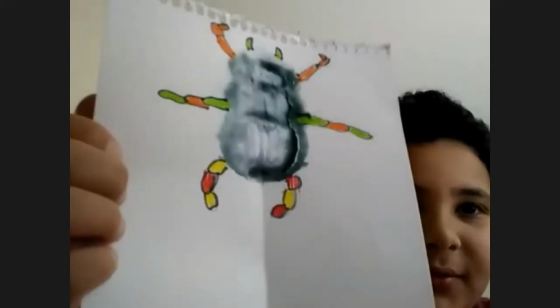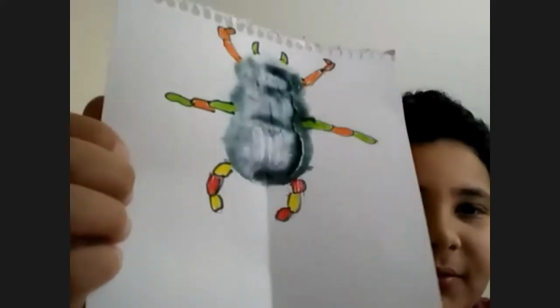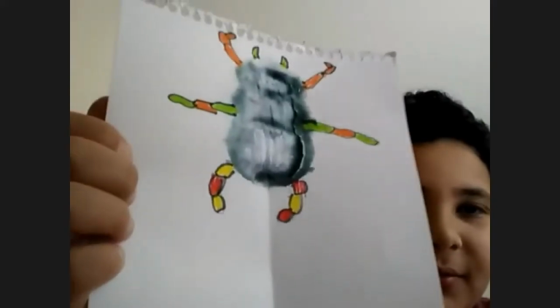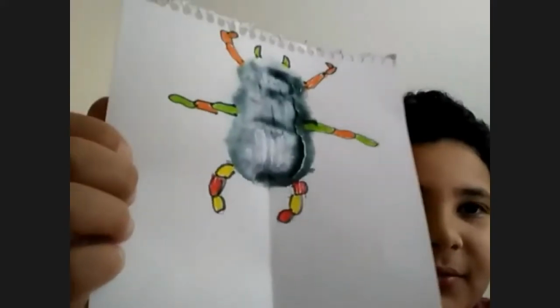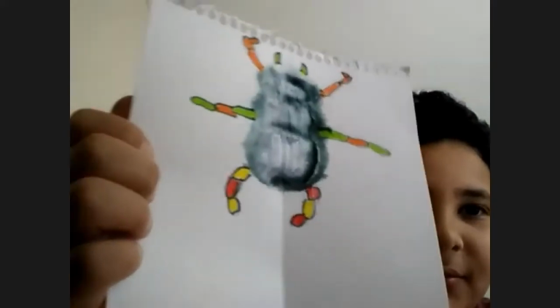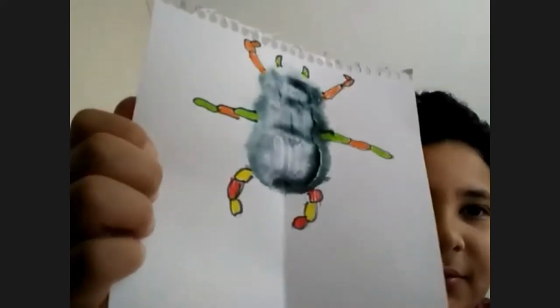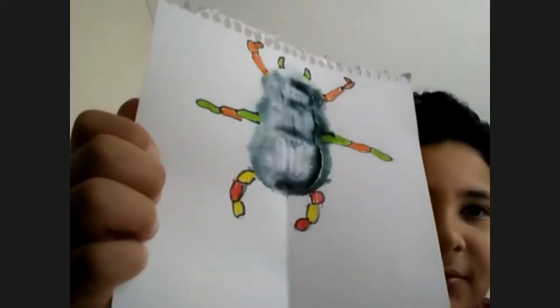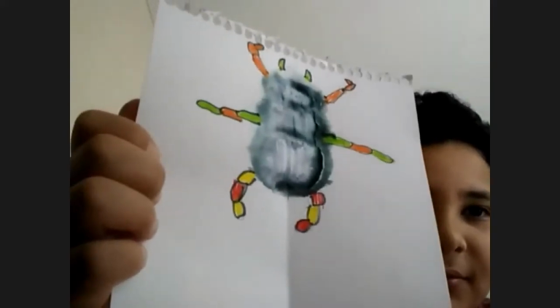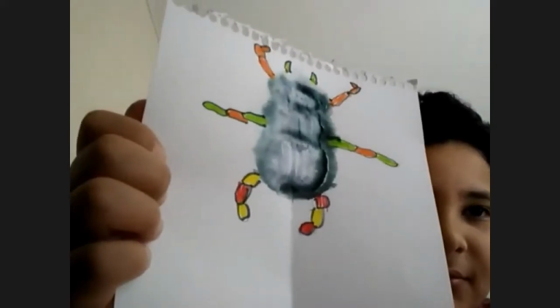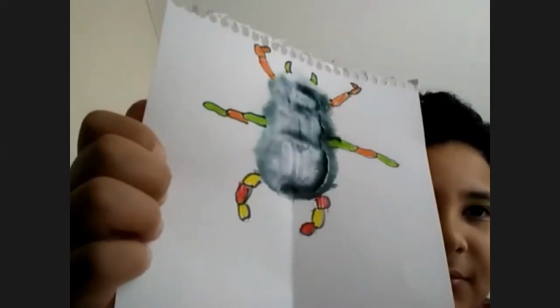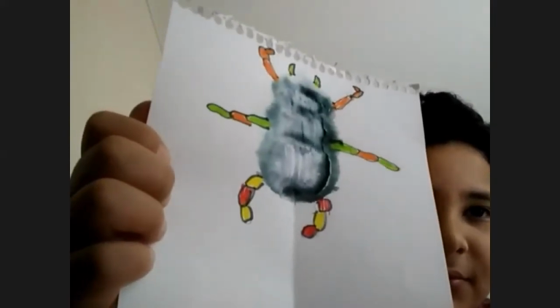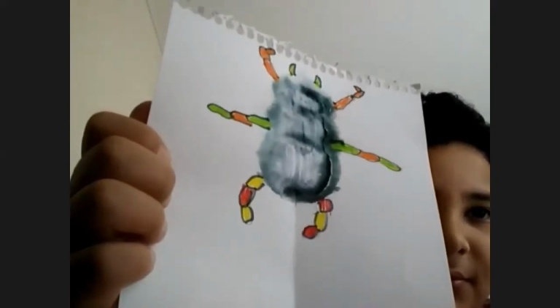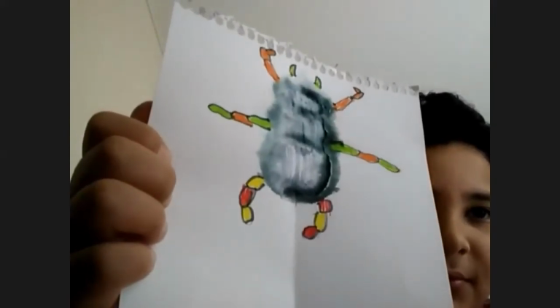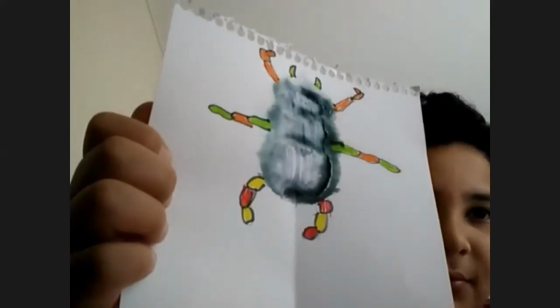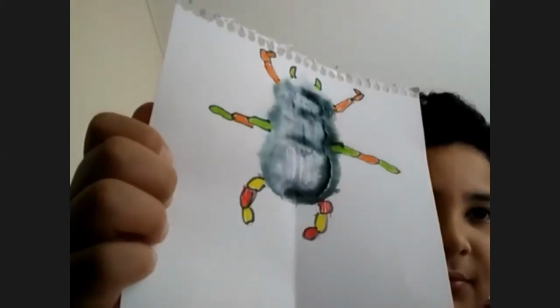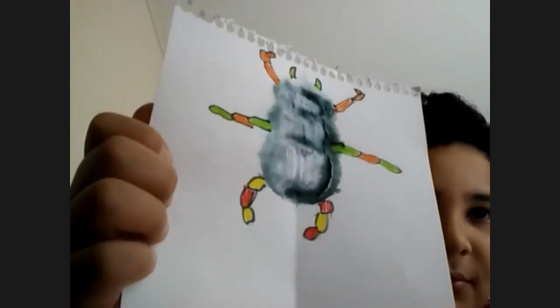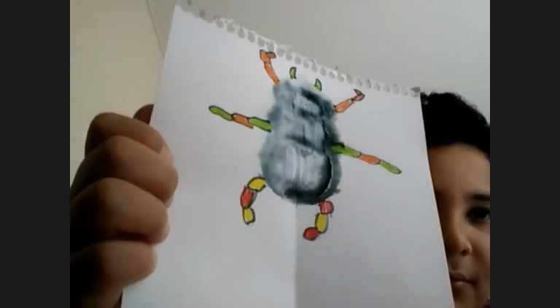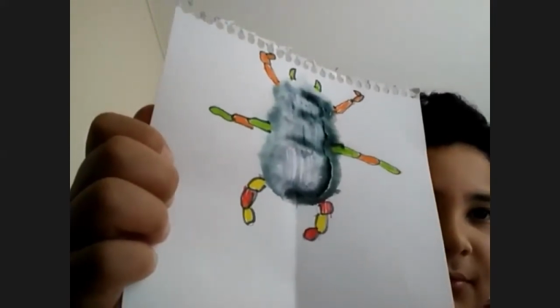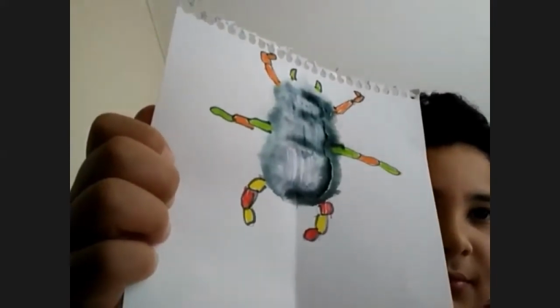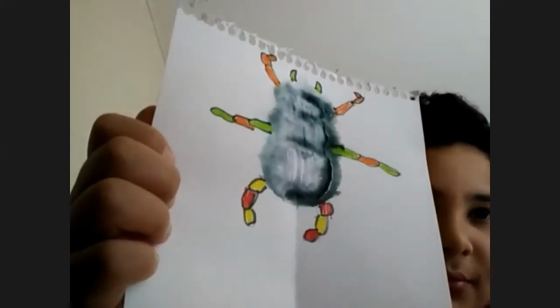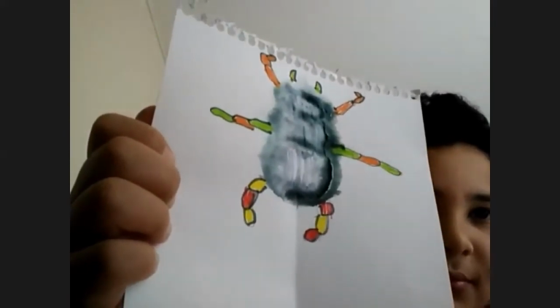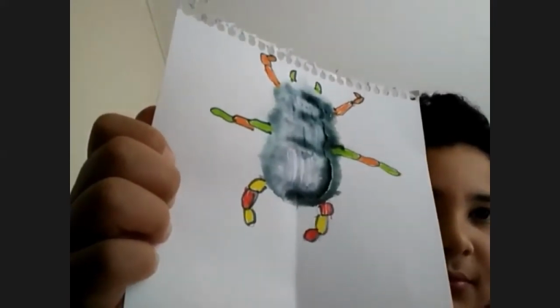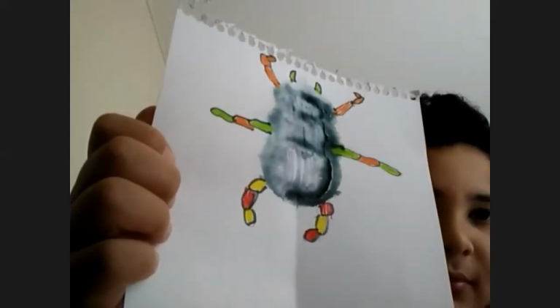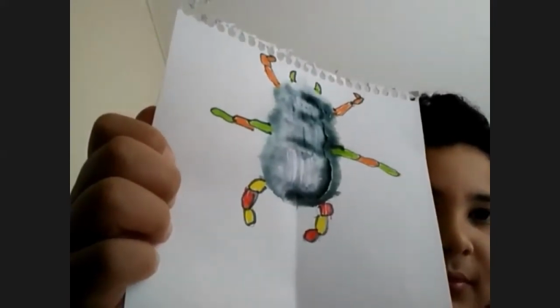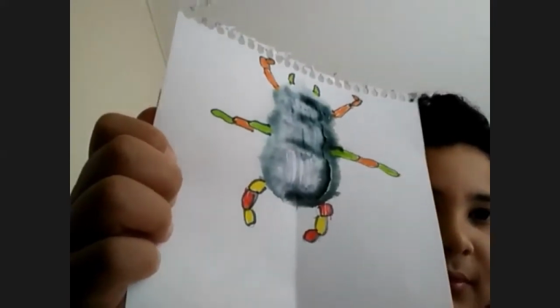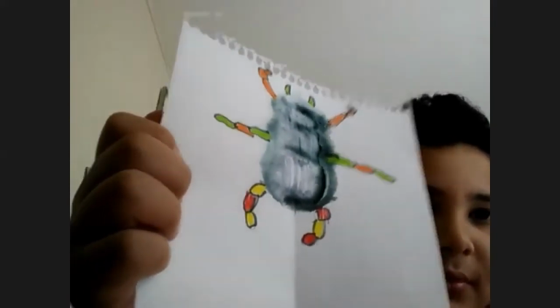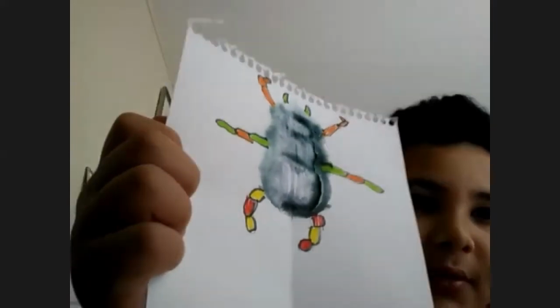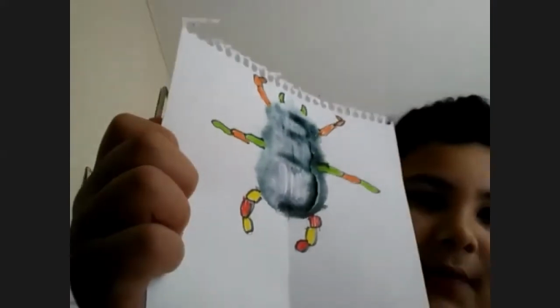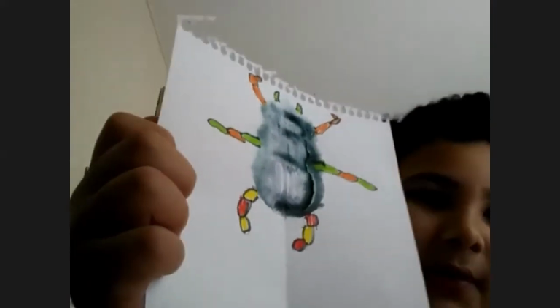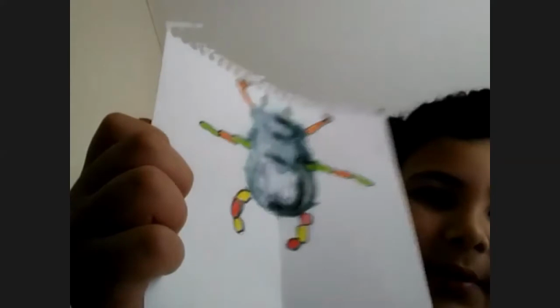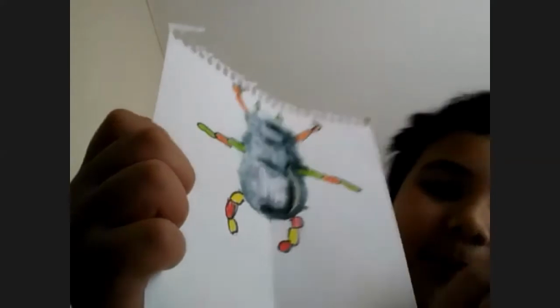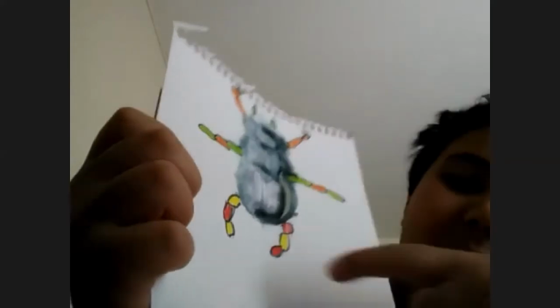Yours almost looks like a scarab — a scarab beetle. It's a type of beetle. It looks really cool.